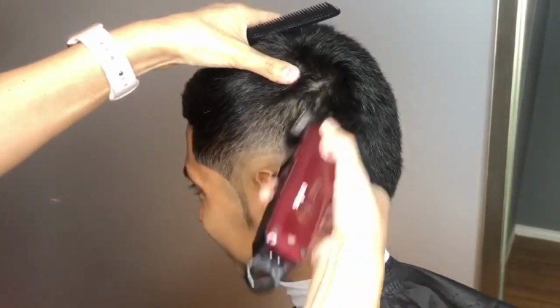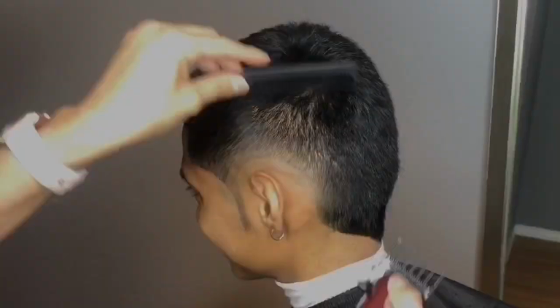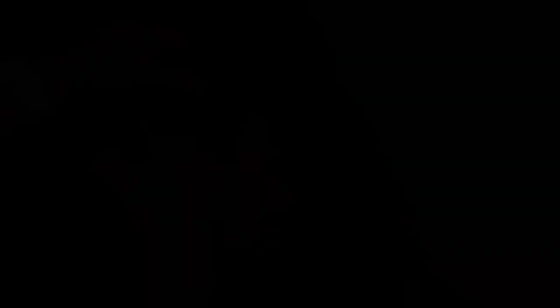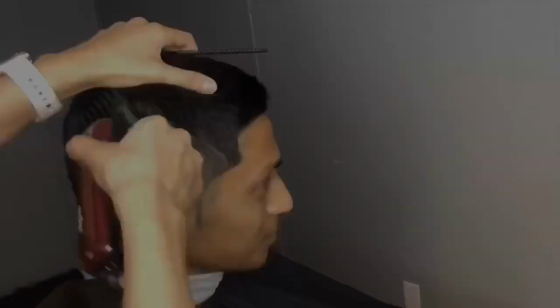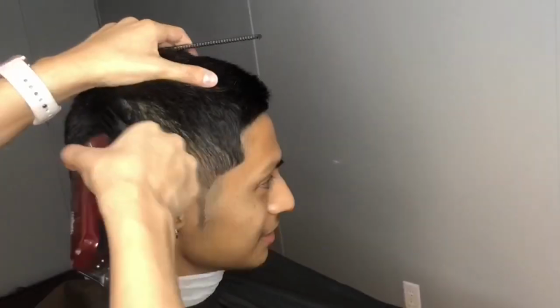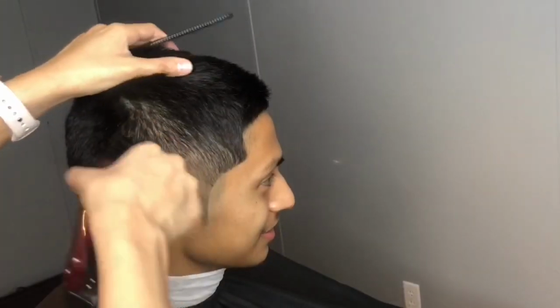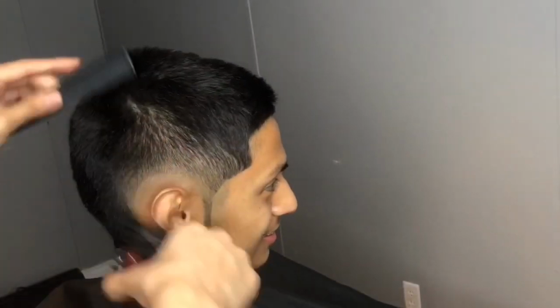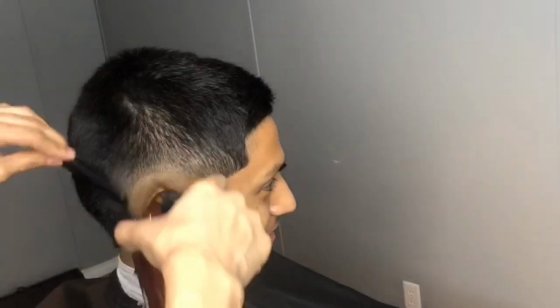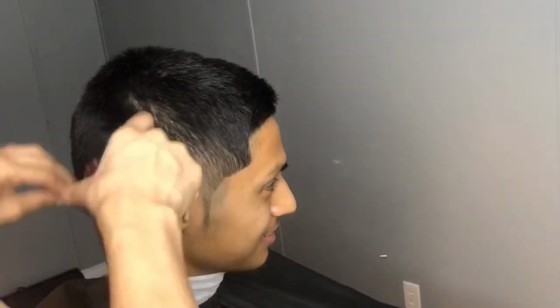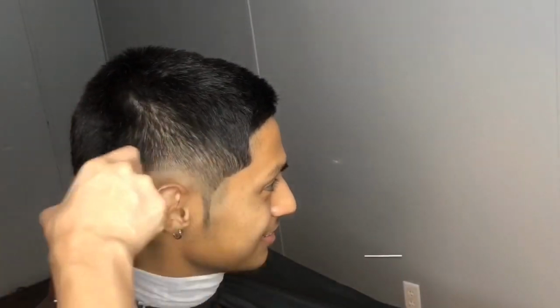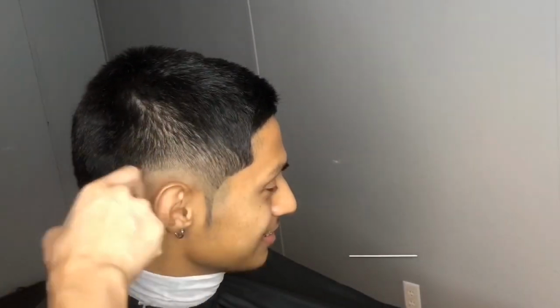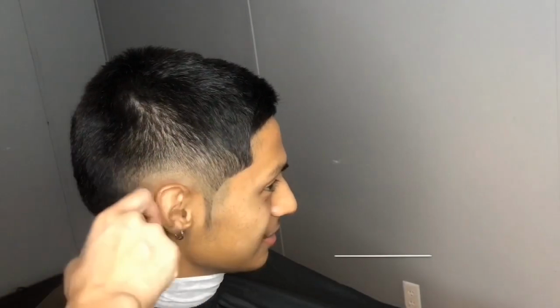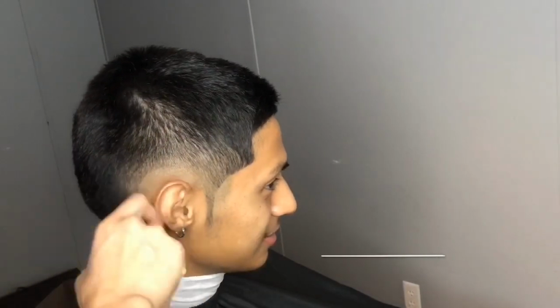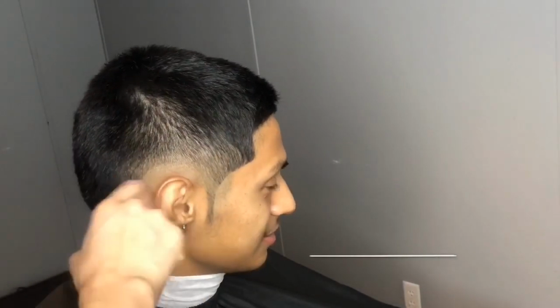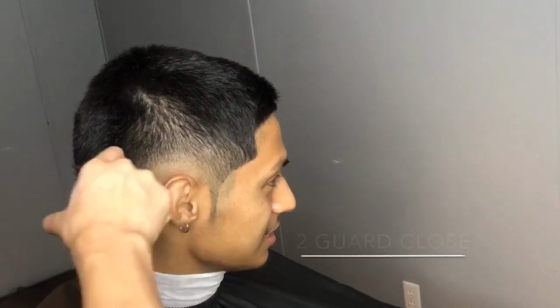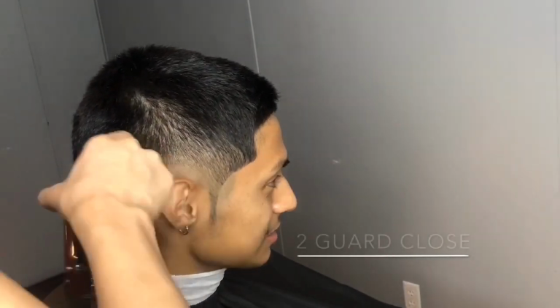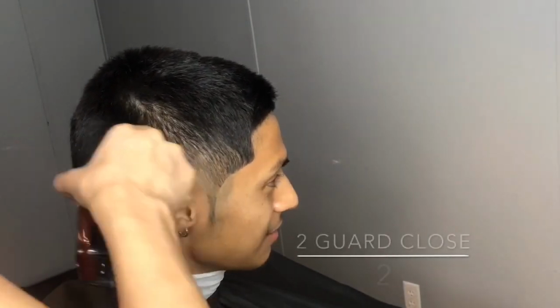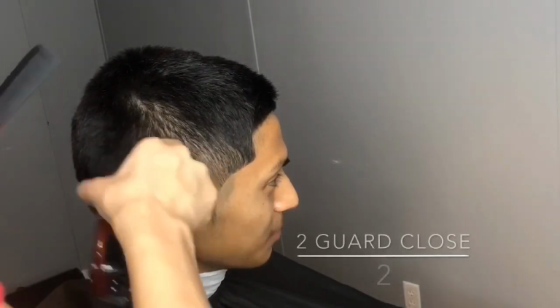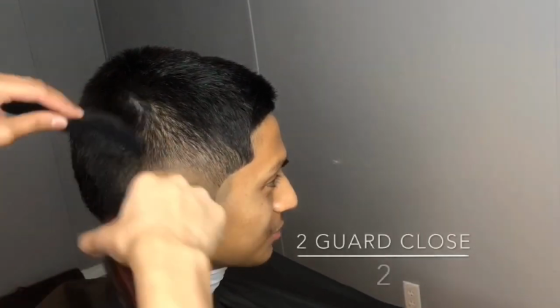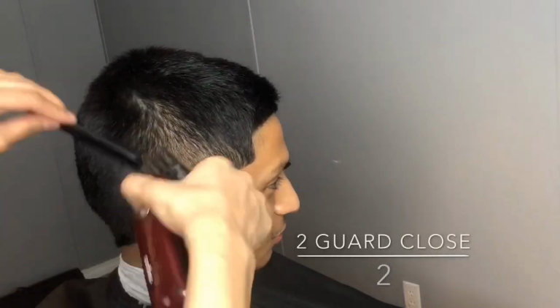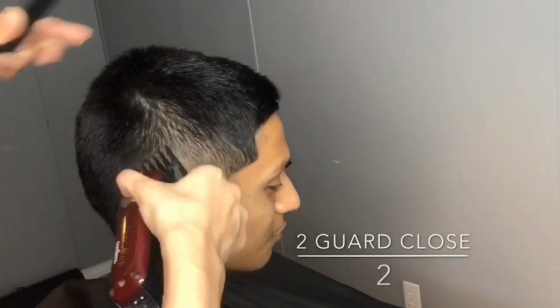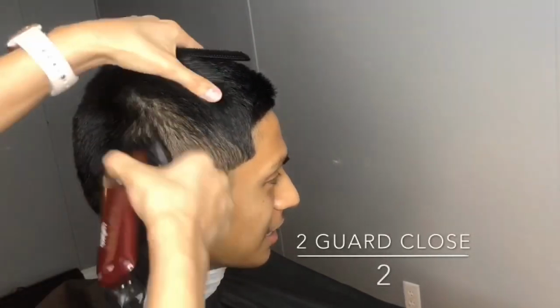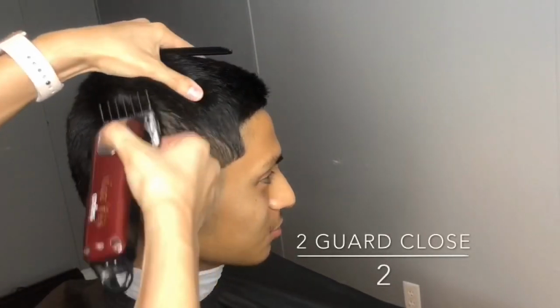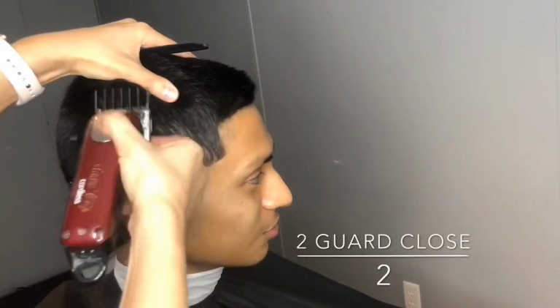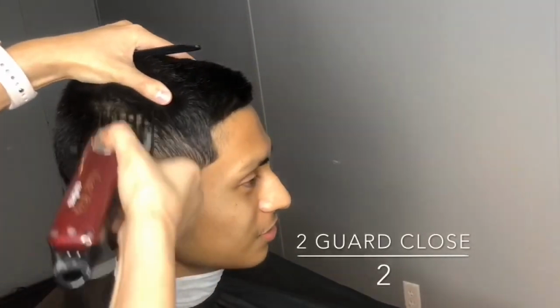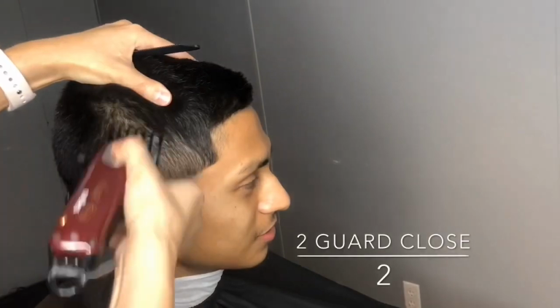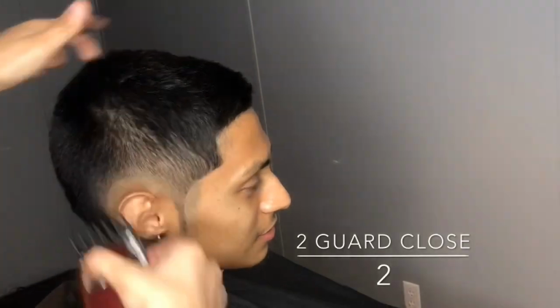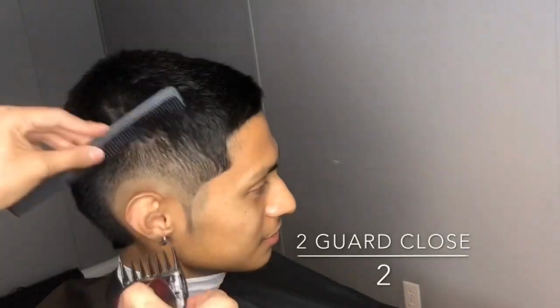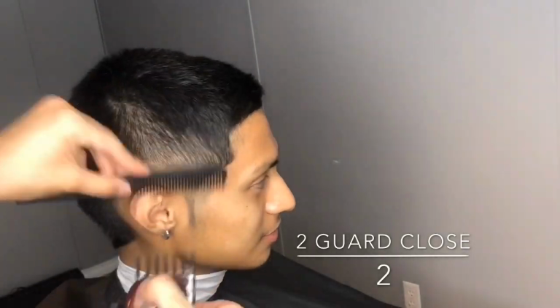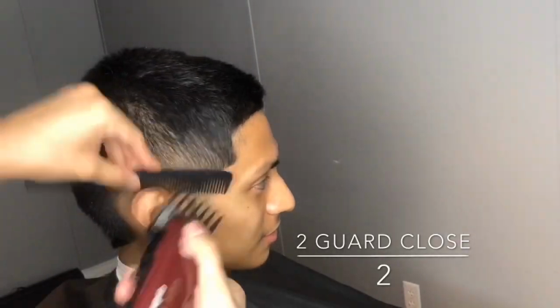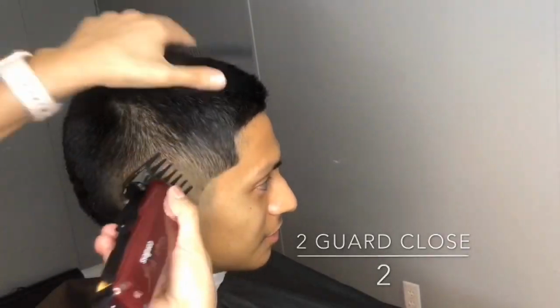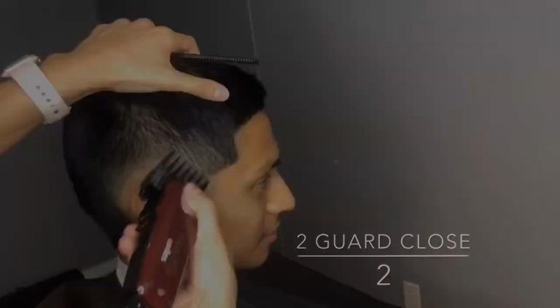And now going in with the two guard close, I'm just going to soften up that middle line.